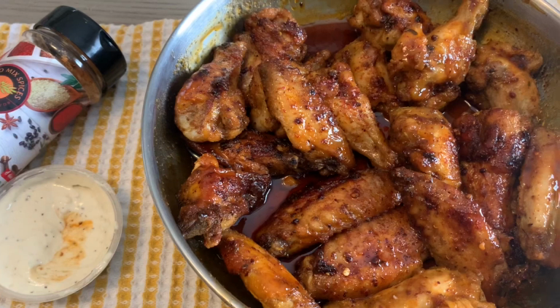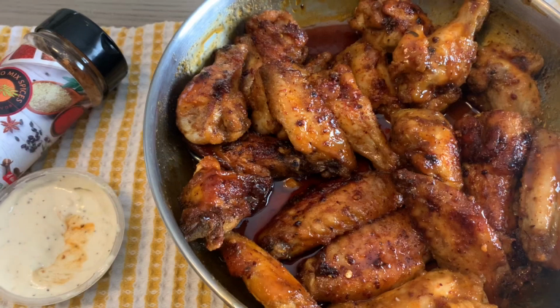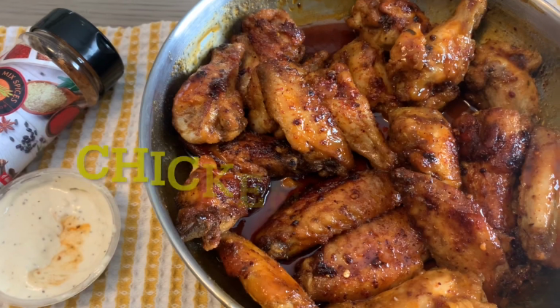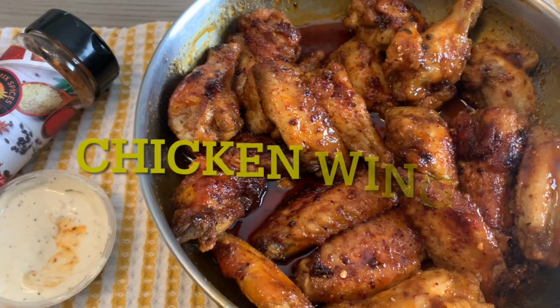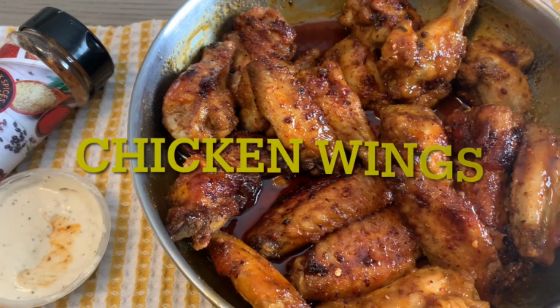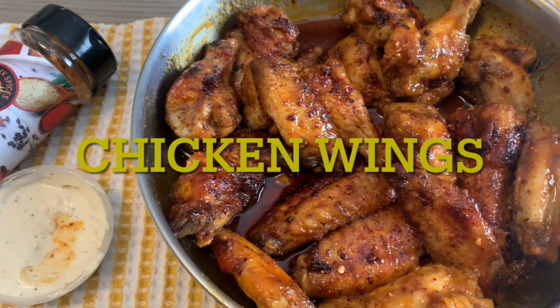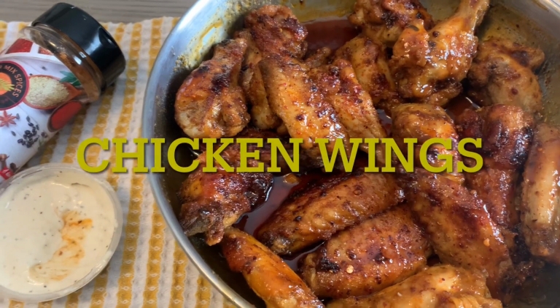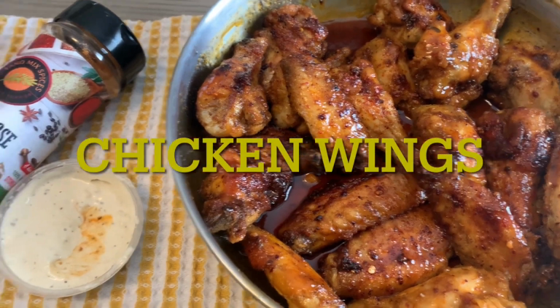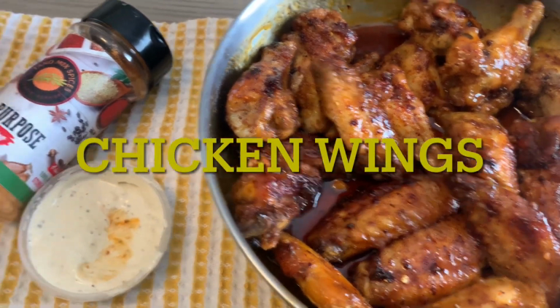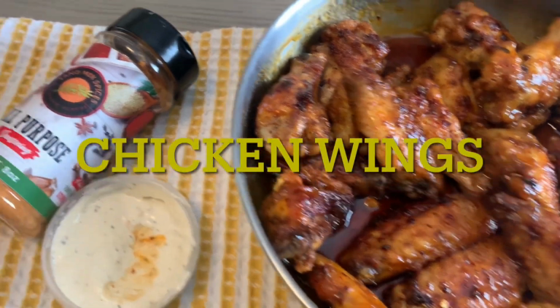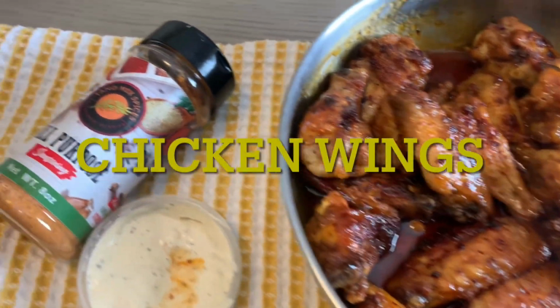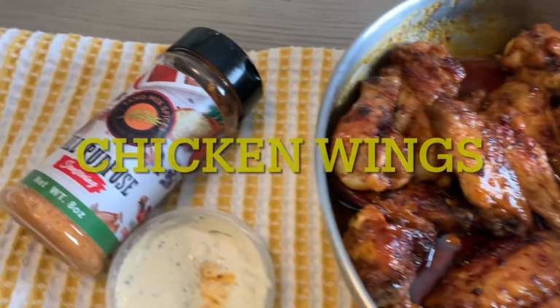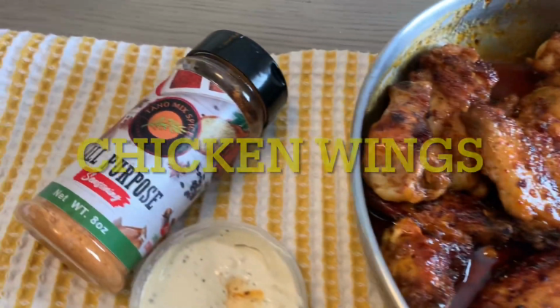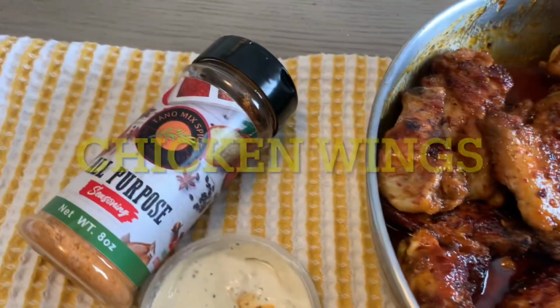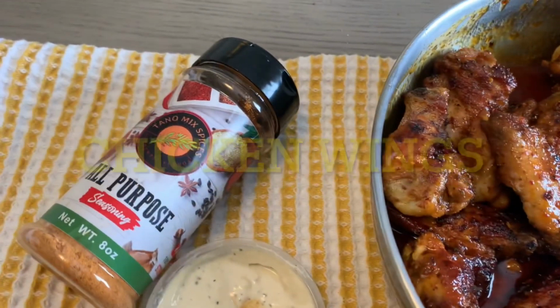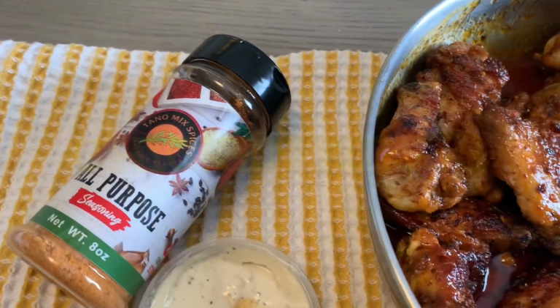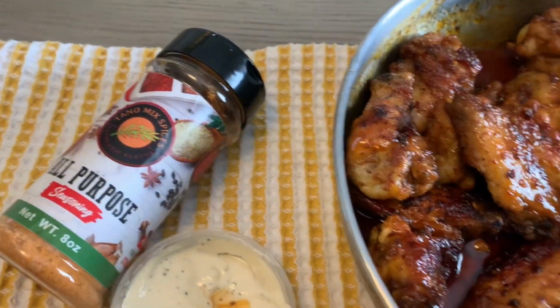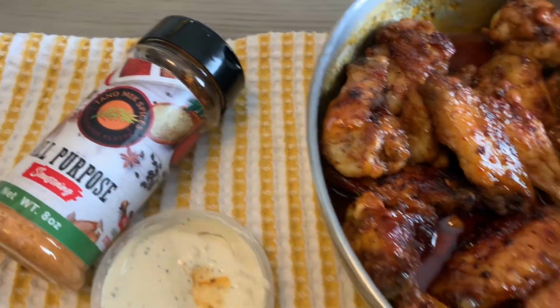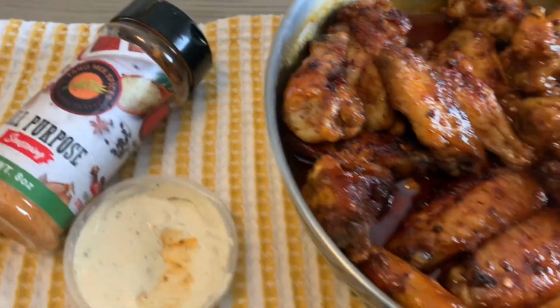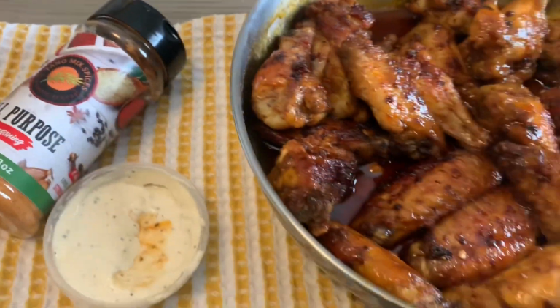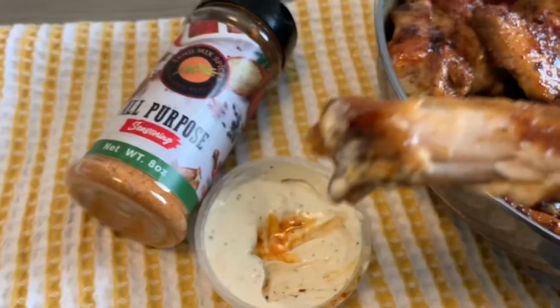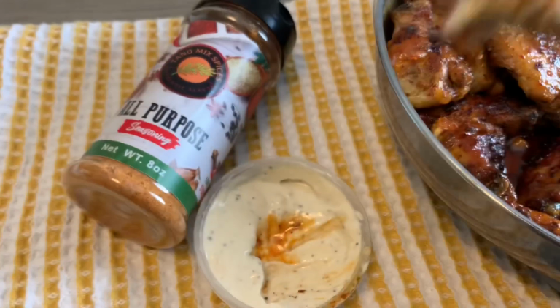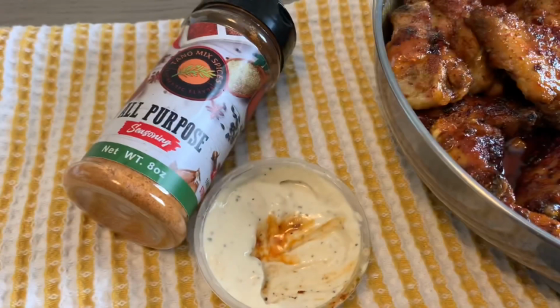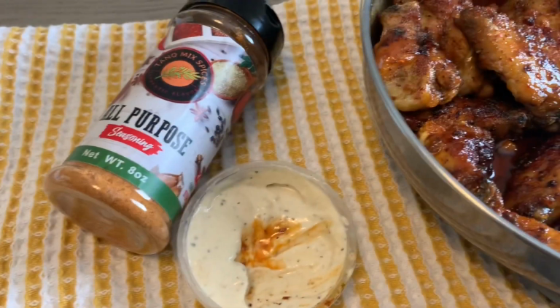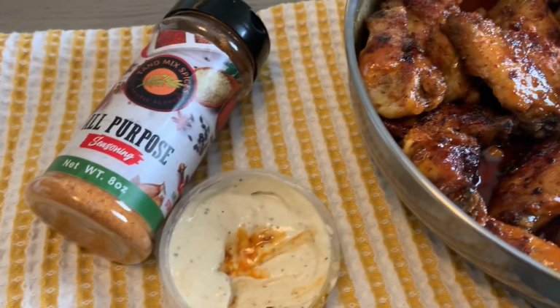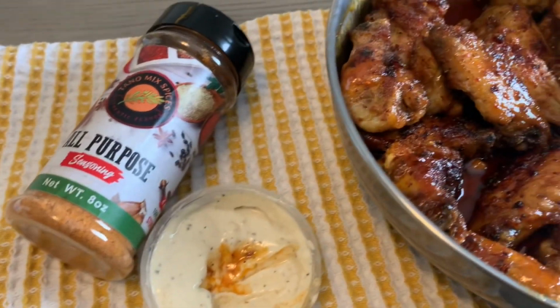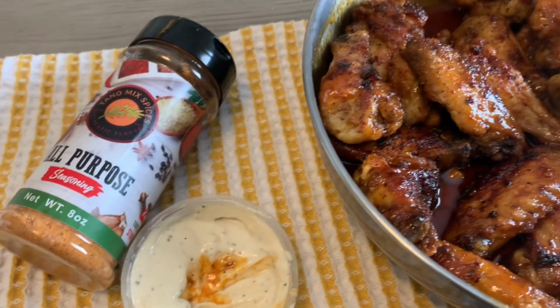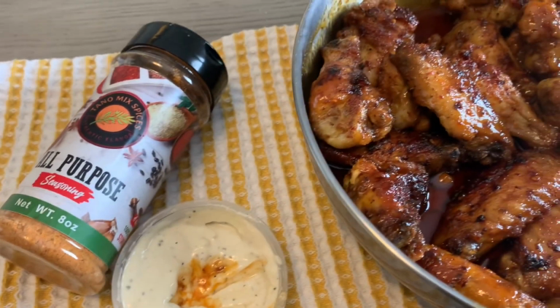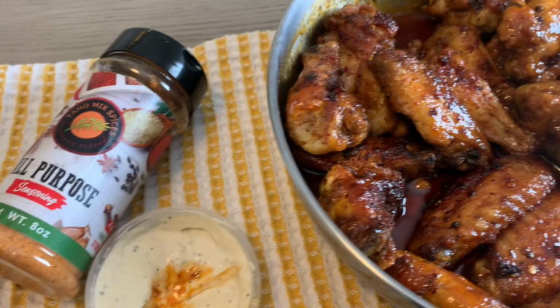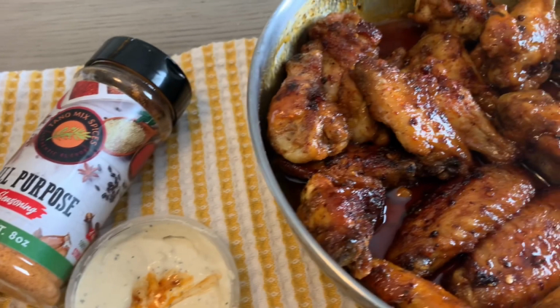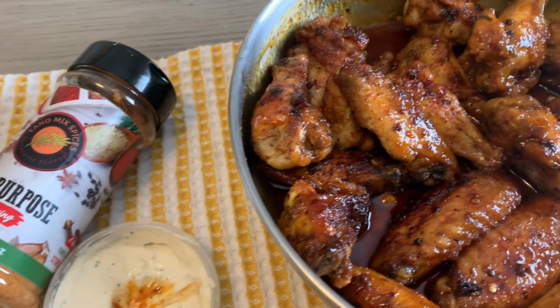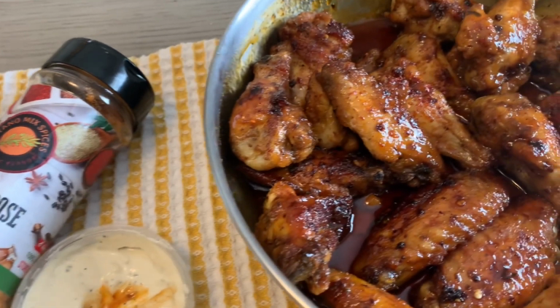Welcome everybody, welcome back to Kitchenia 2. Today we're making some chicken wings. Come on in, let's get started.